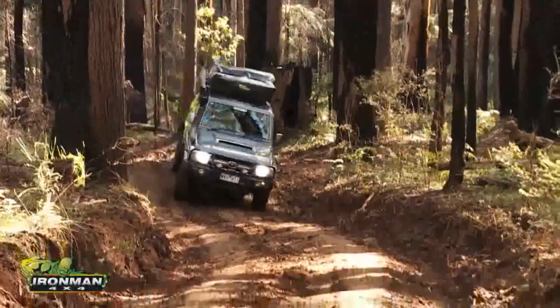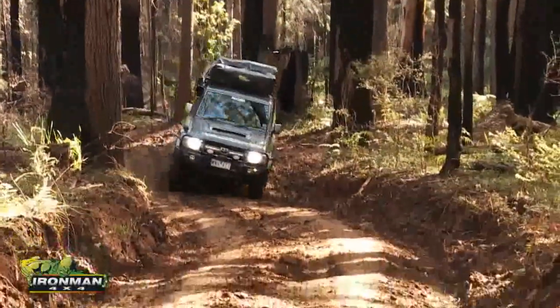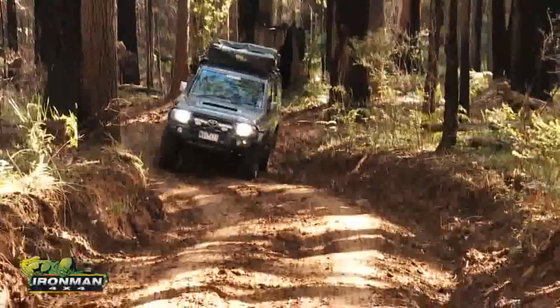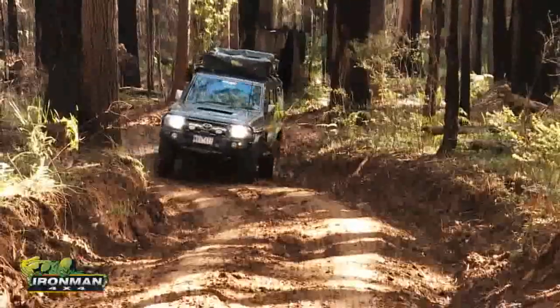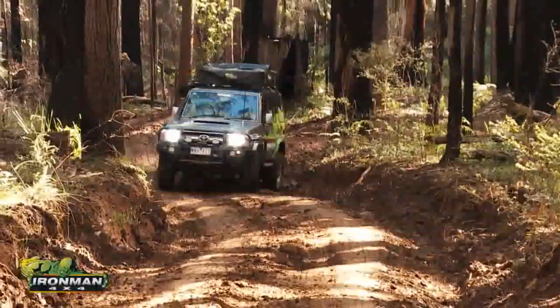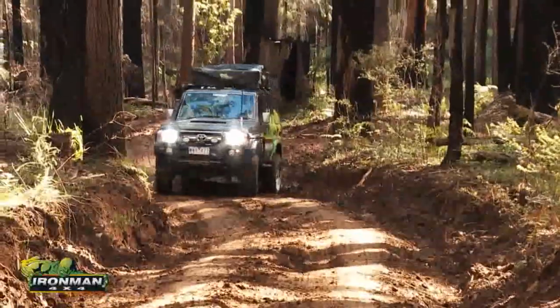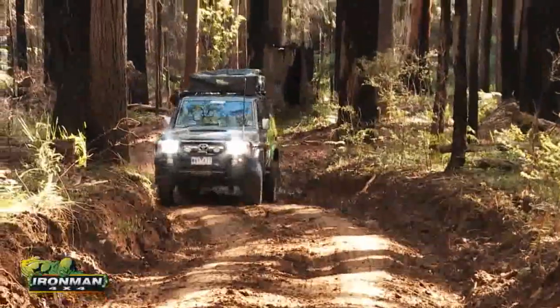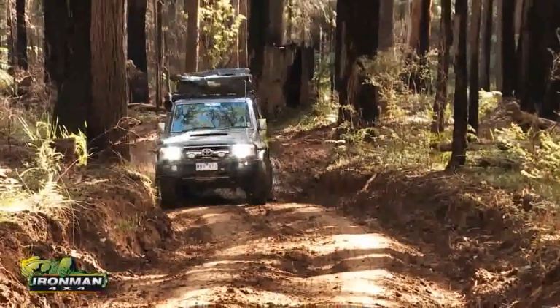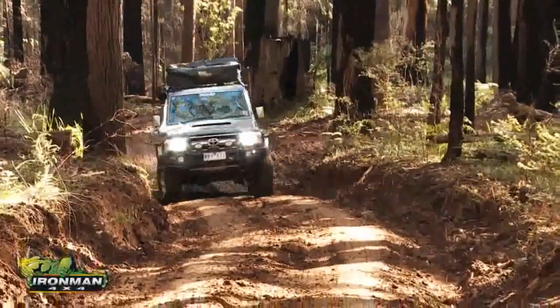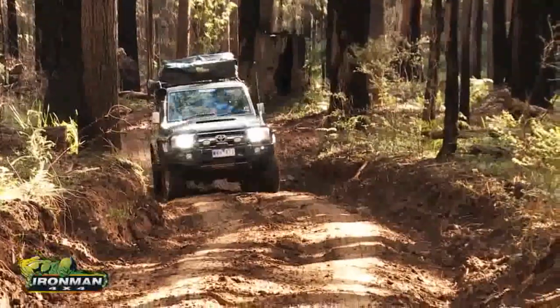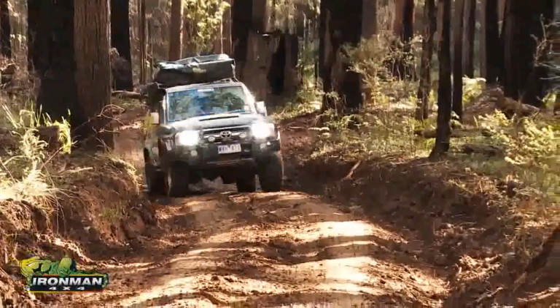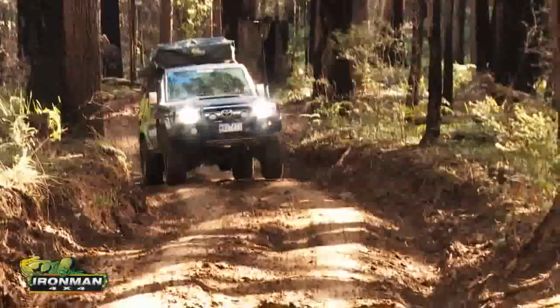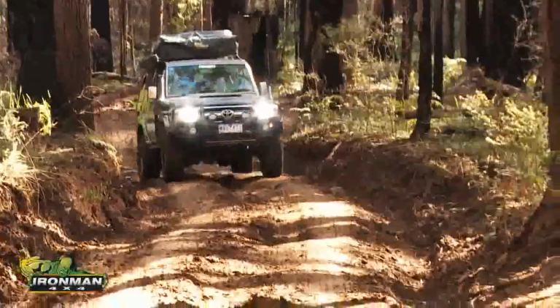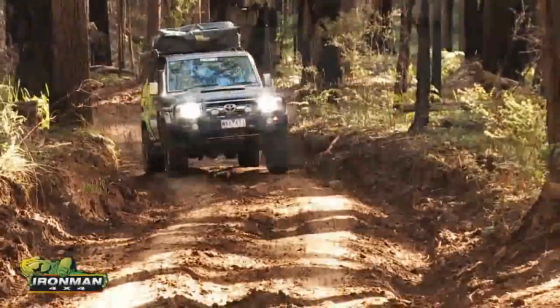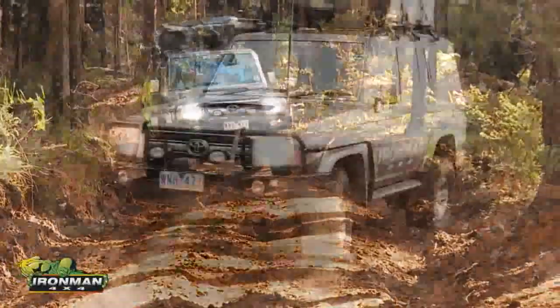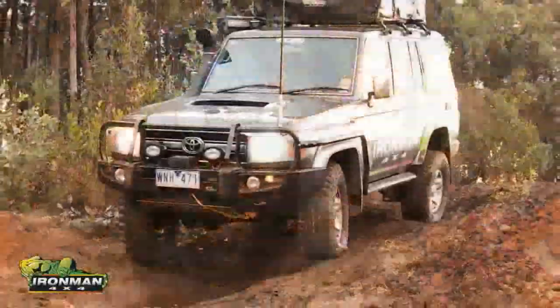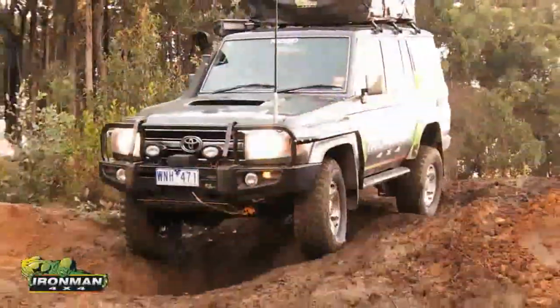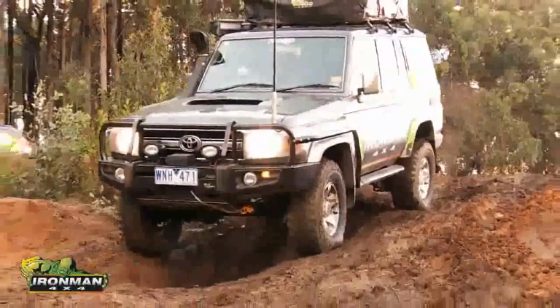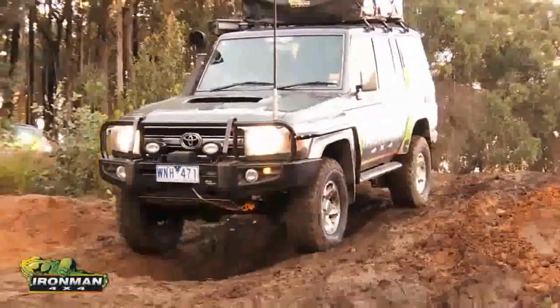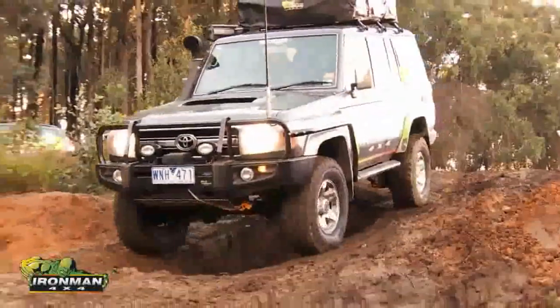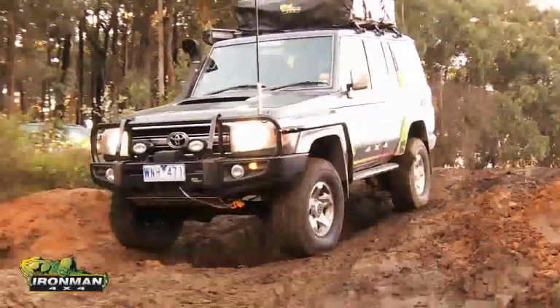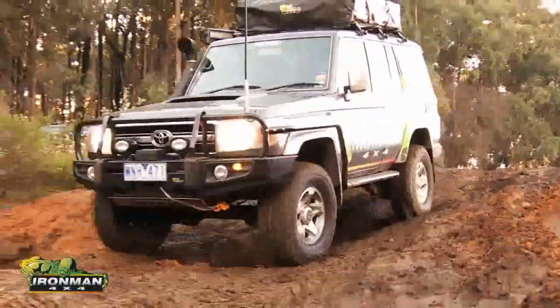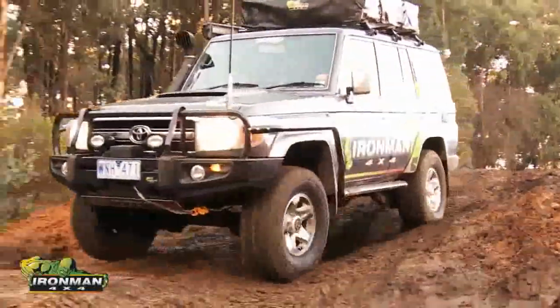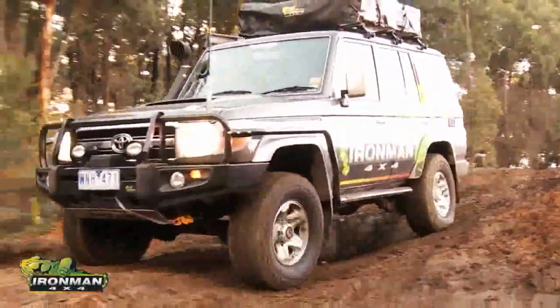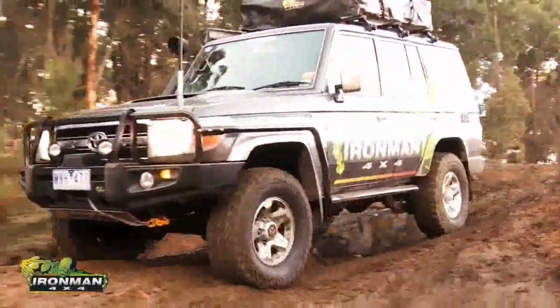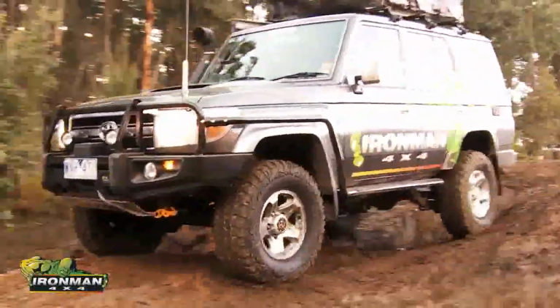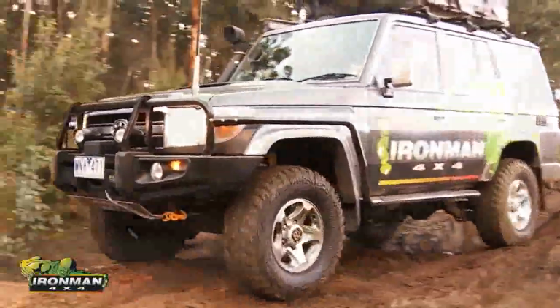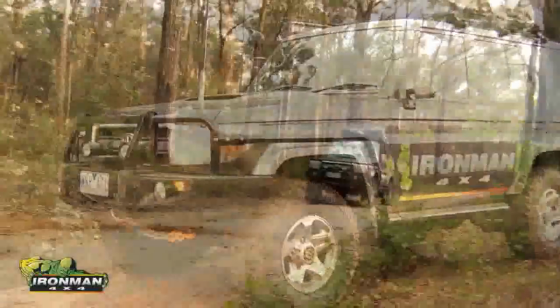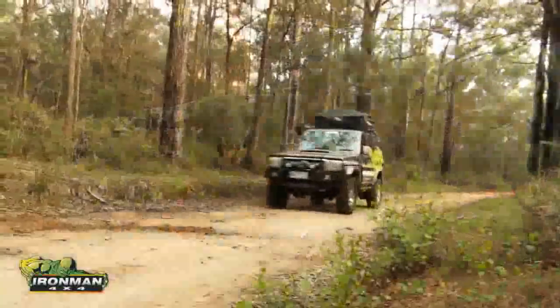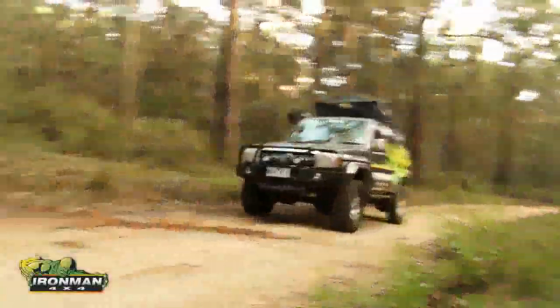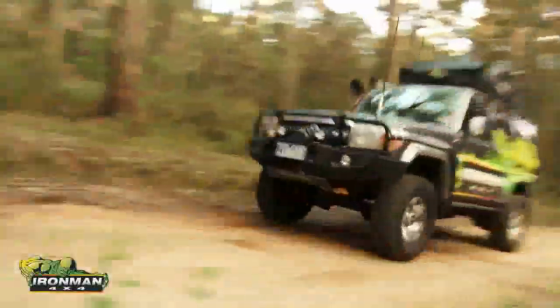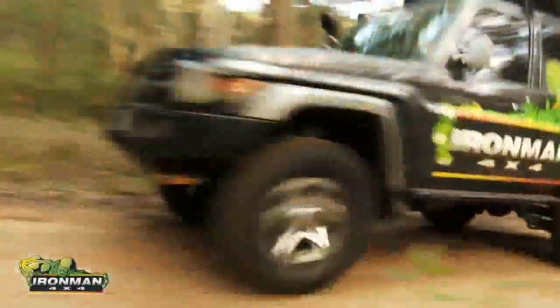This feature makes foam cell shock absorbers ideal for those drivers seeking the toughest off-road conditions. So, I'm going to prove this to you.